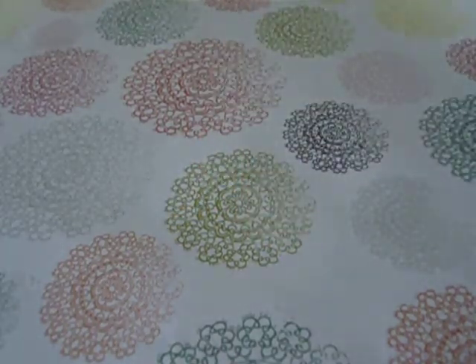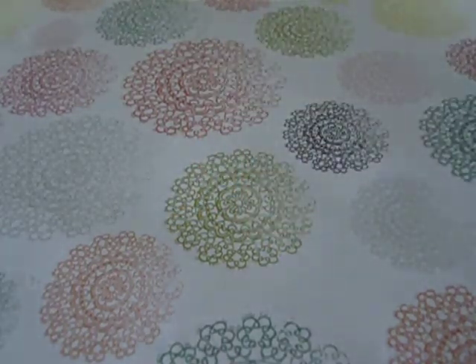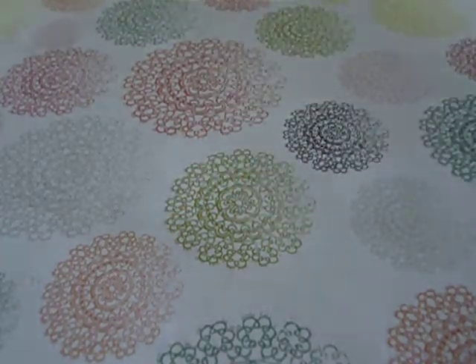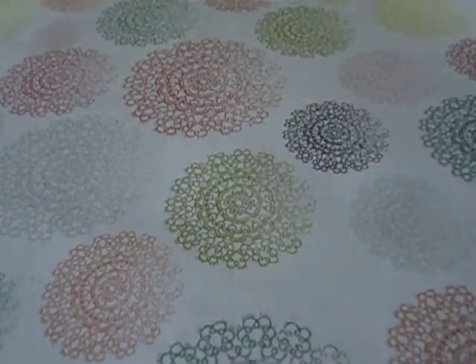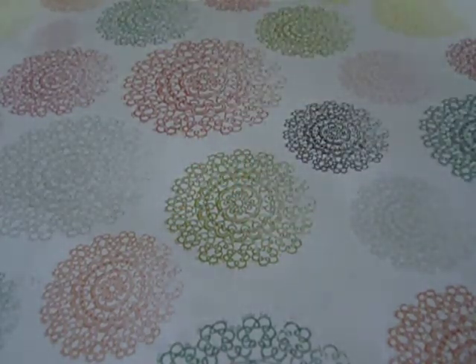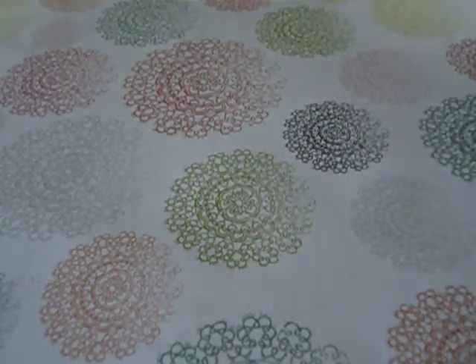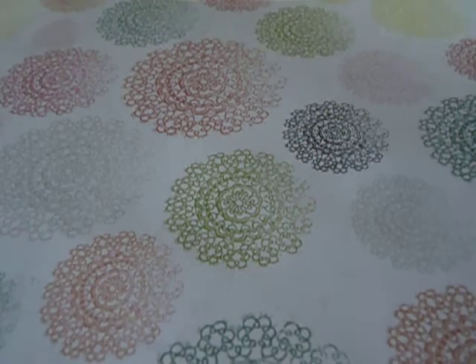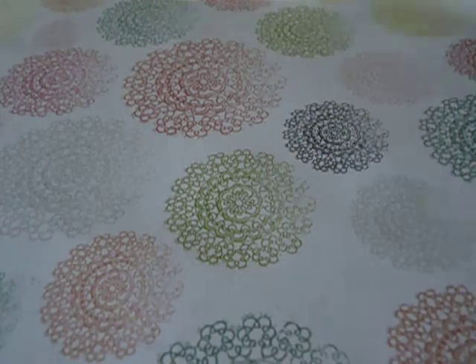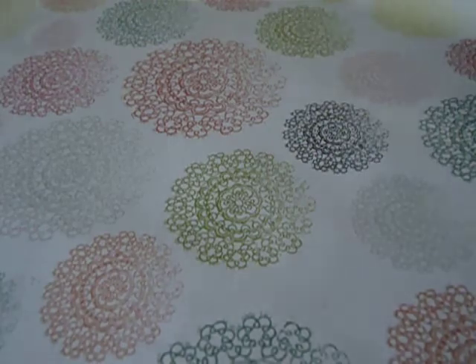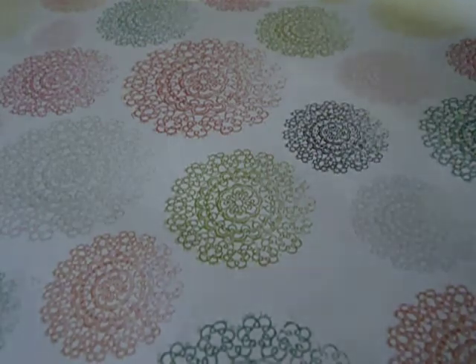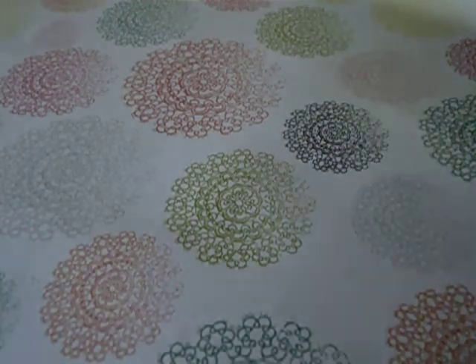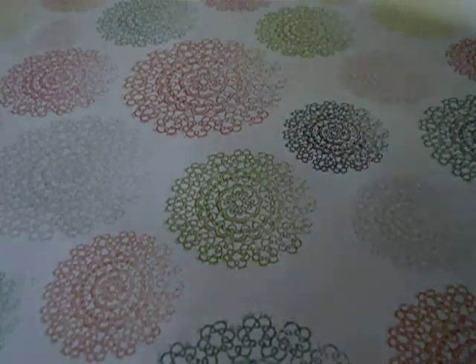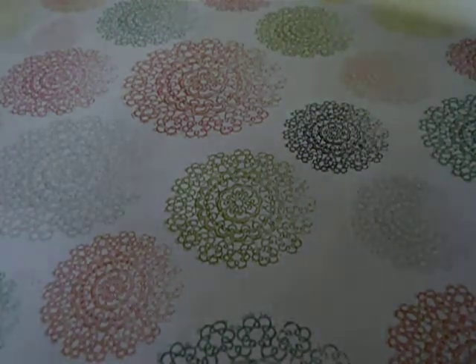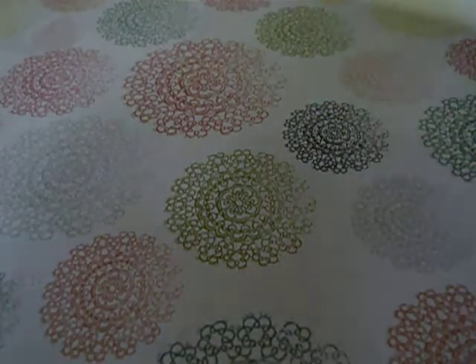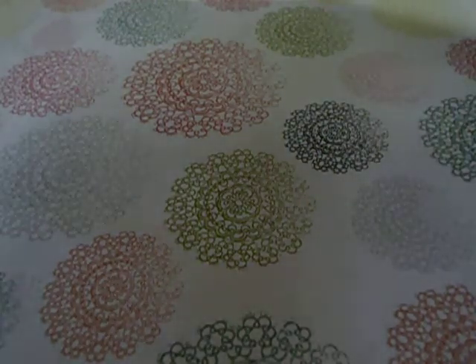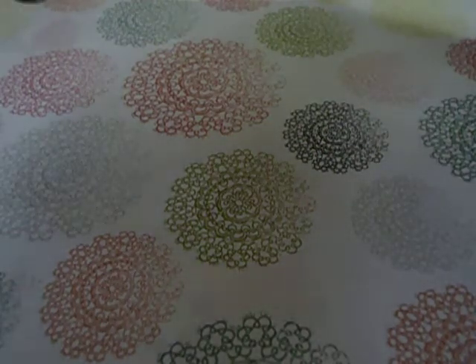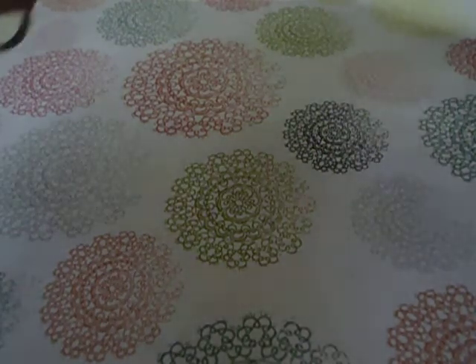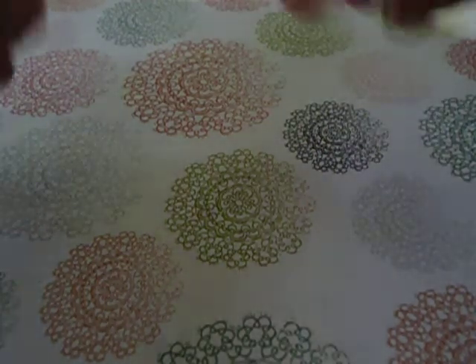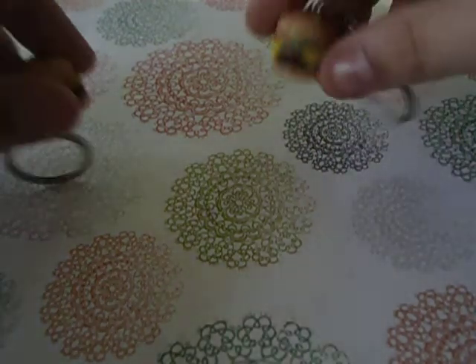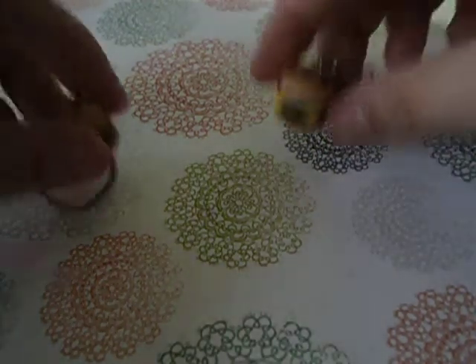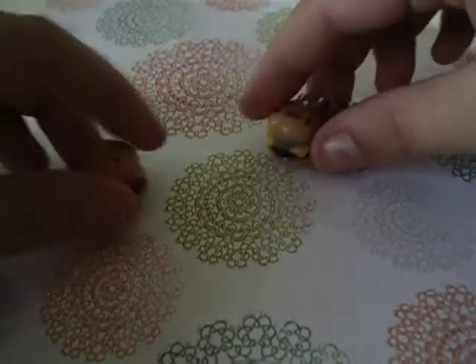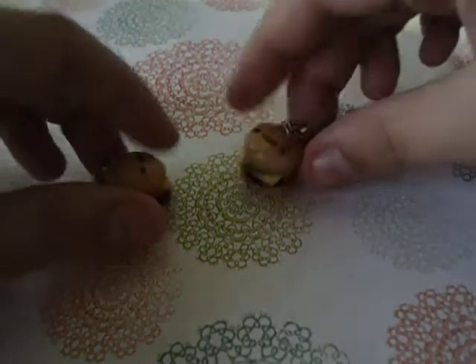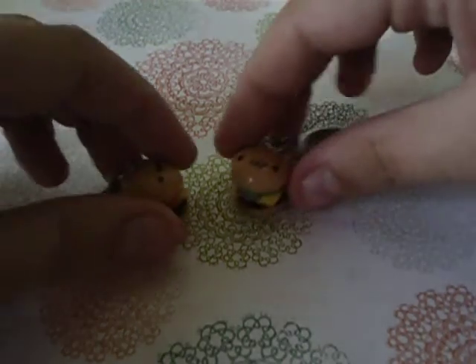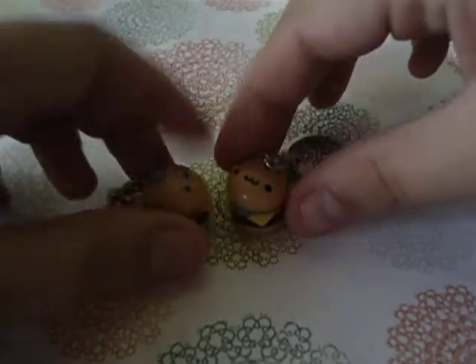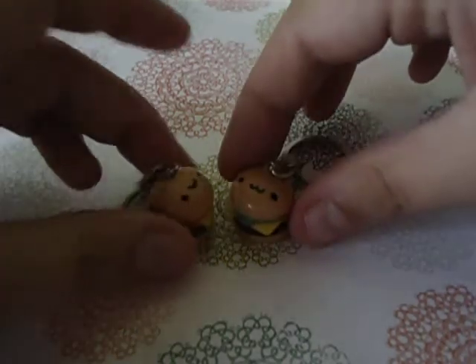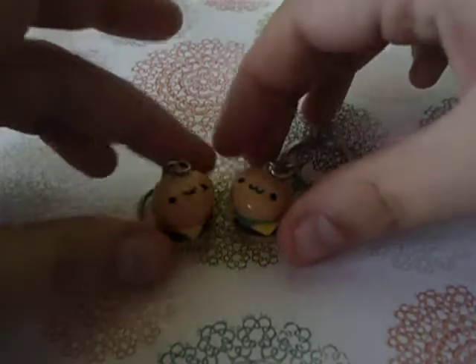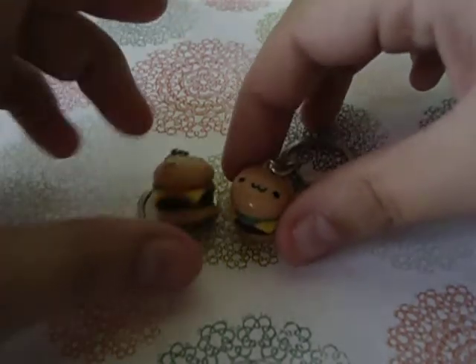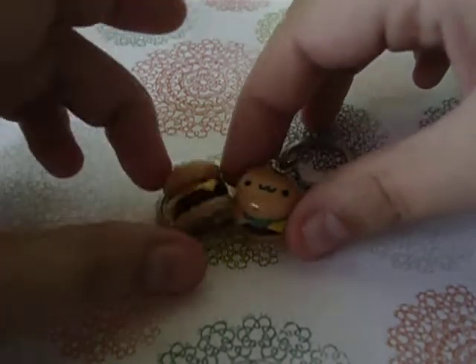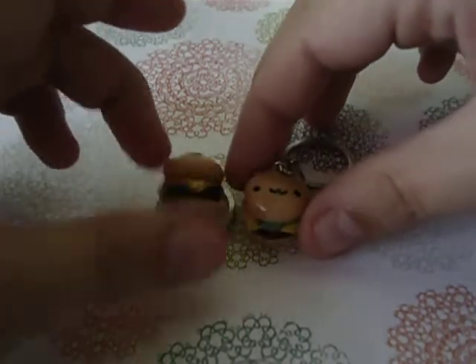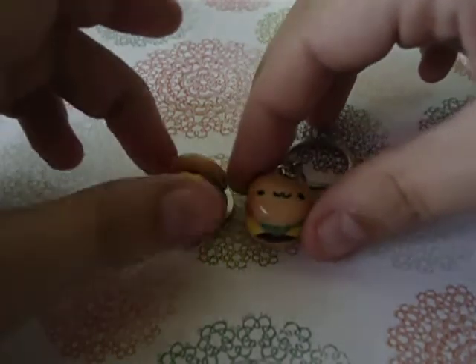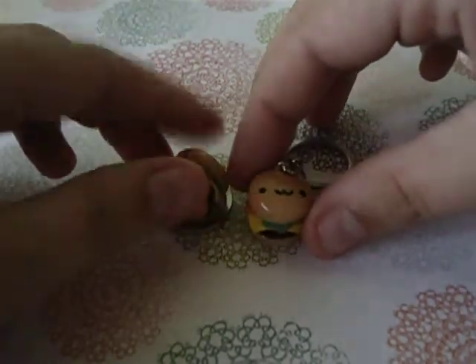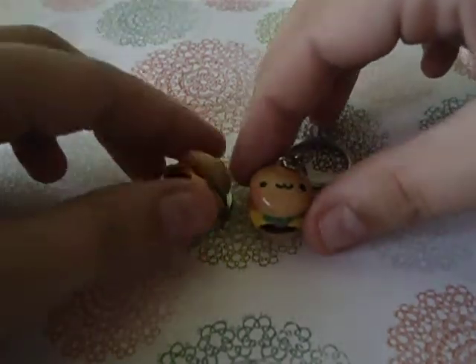And then I made these two hamburgers with kawaii faces.